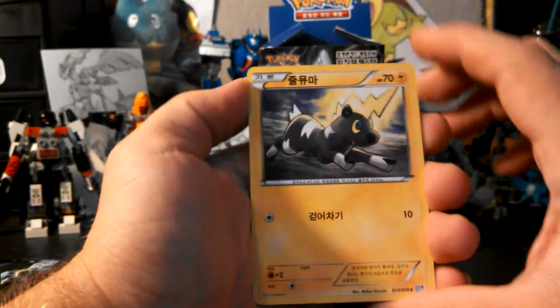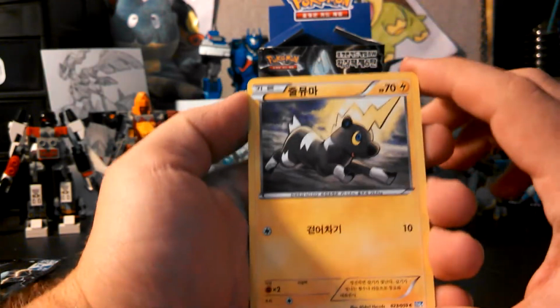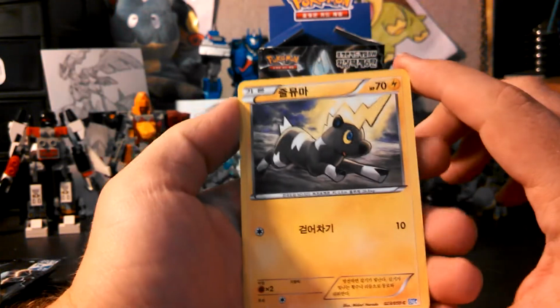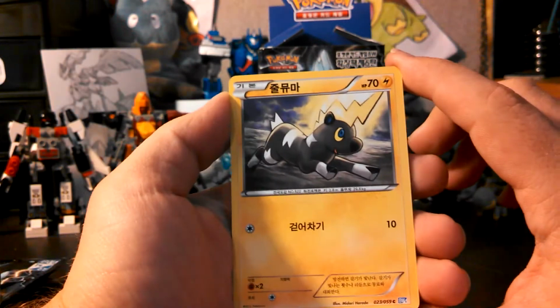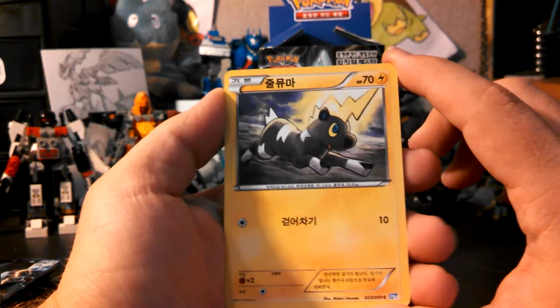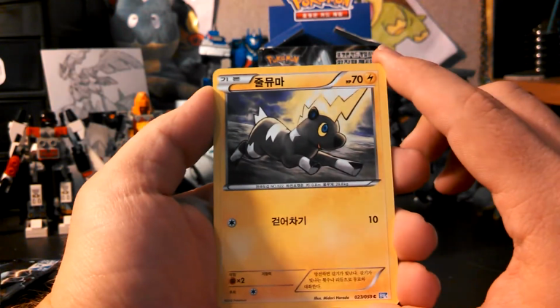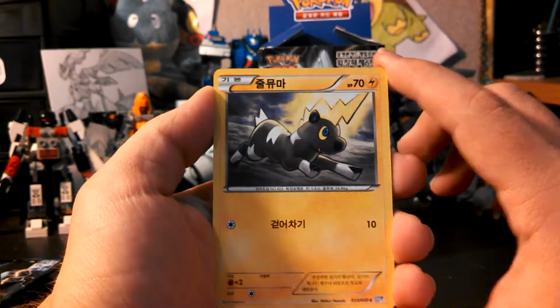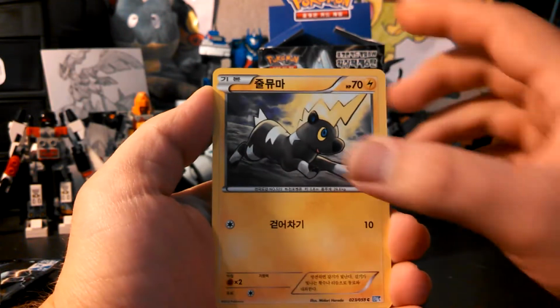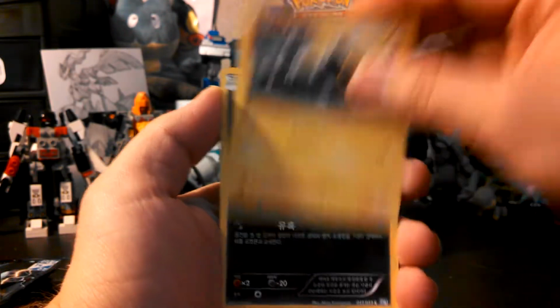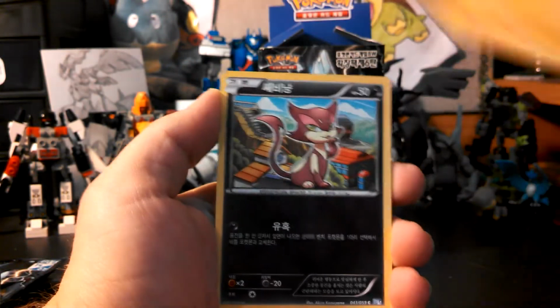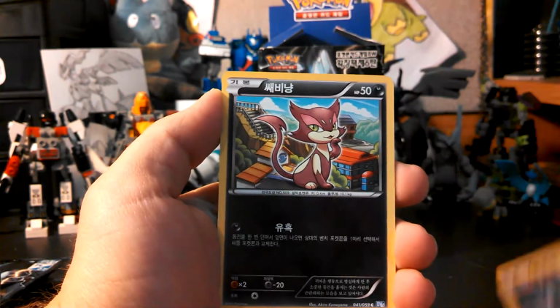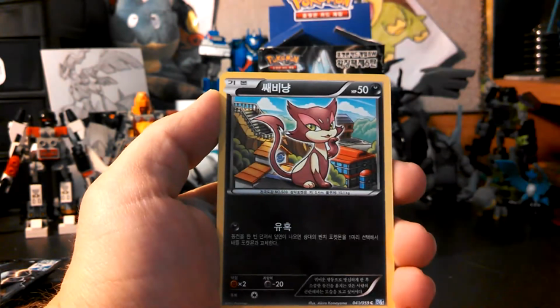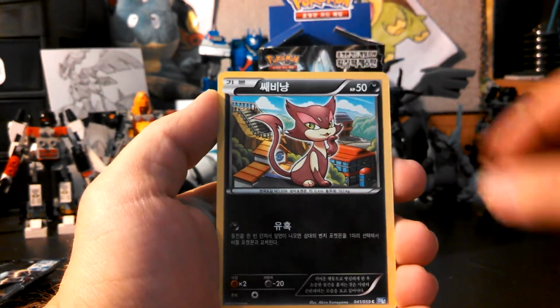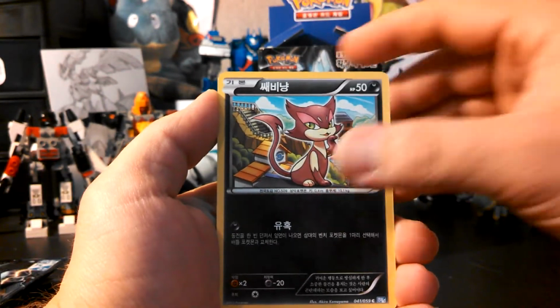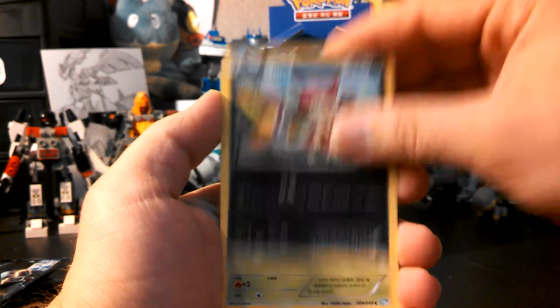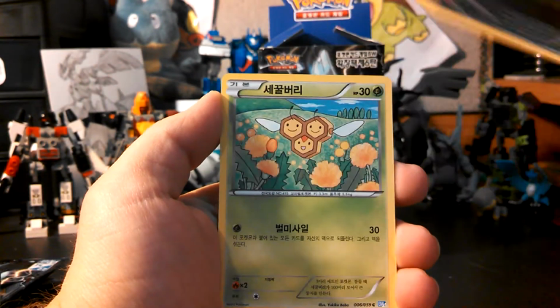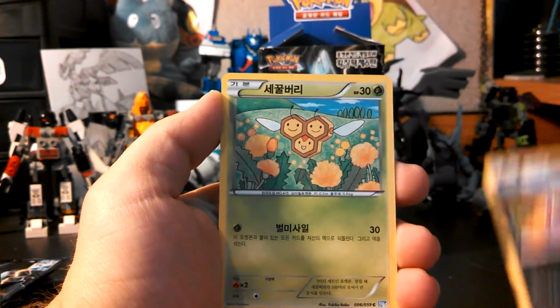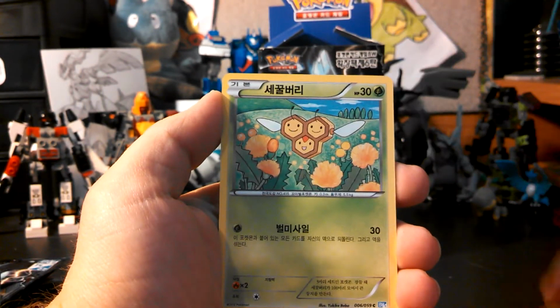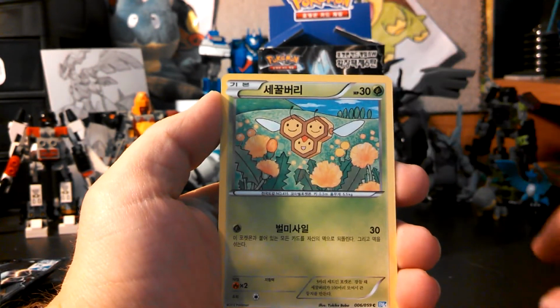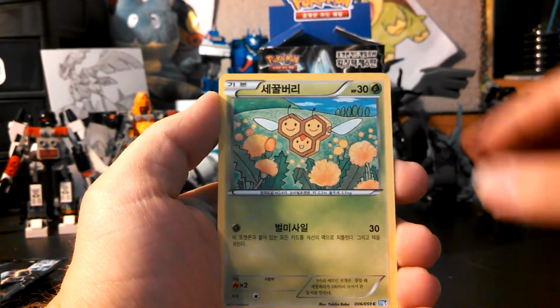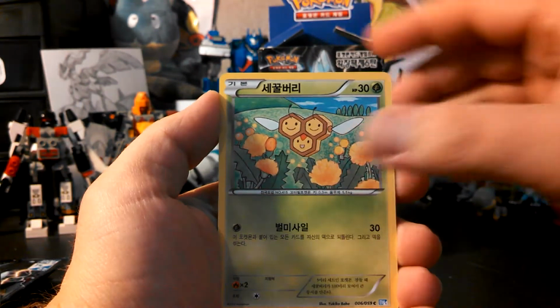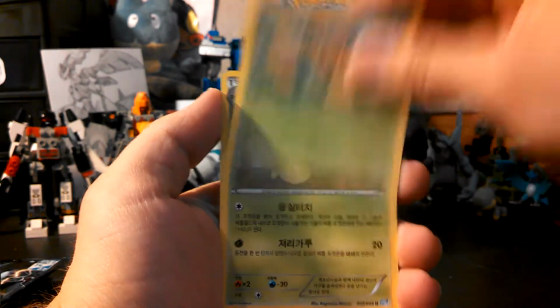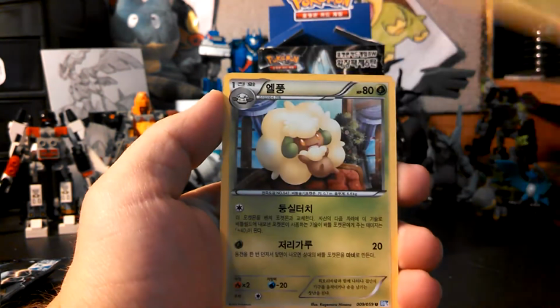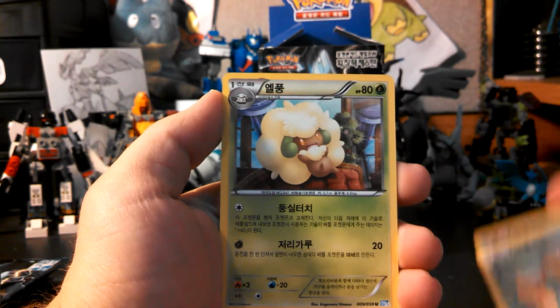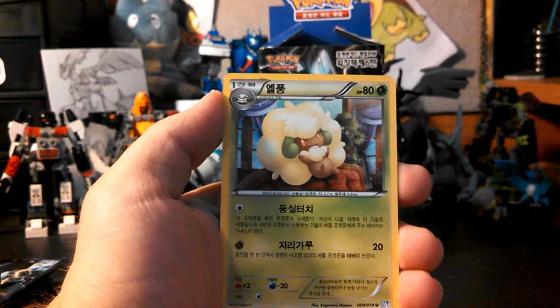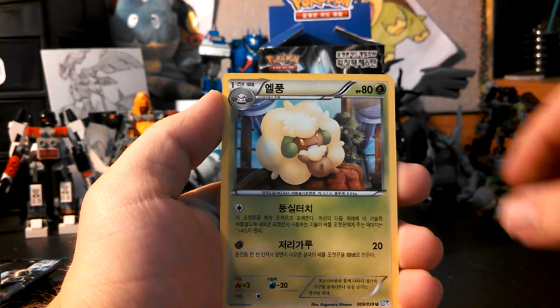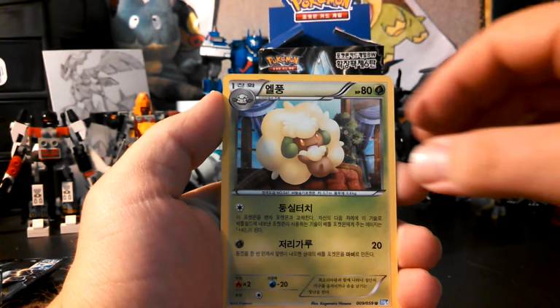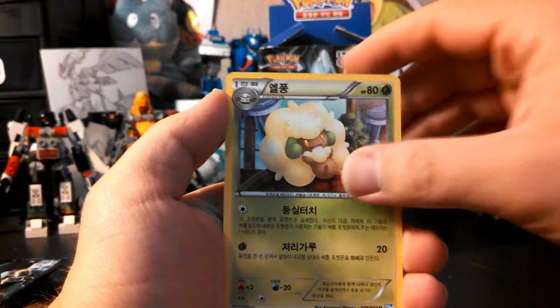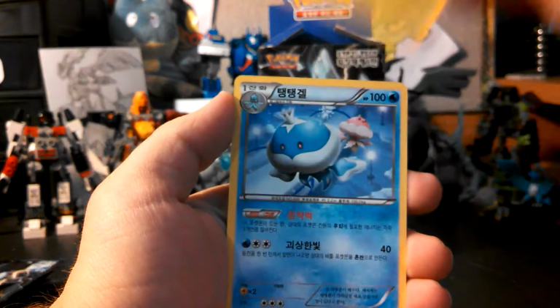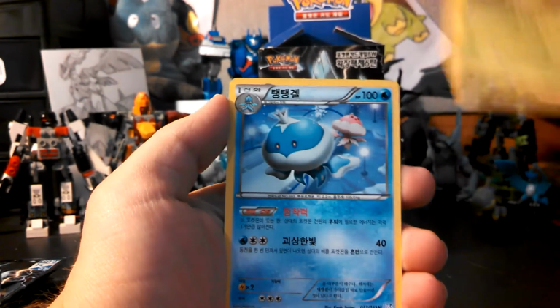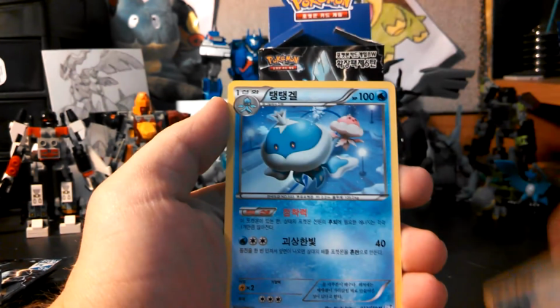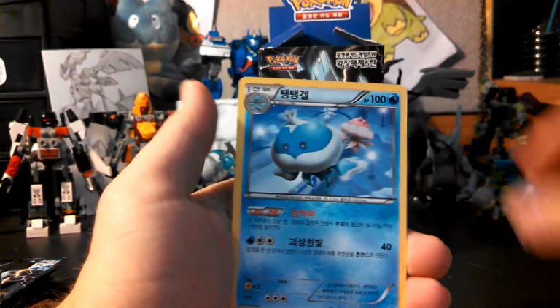All right, so we have Blitzle, Pirate Lawrence — sorry about that guys — Combee, Whimsicott, and Jellicent.